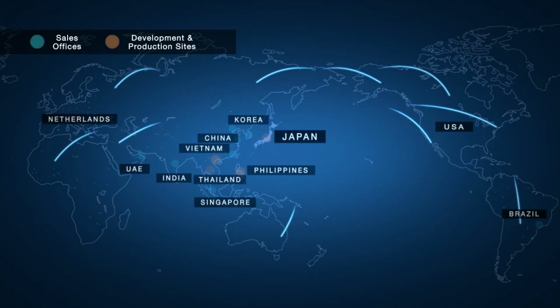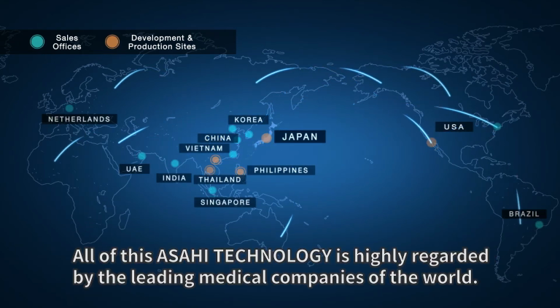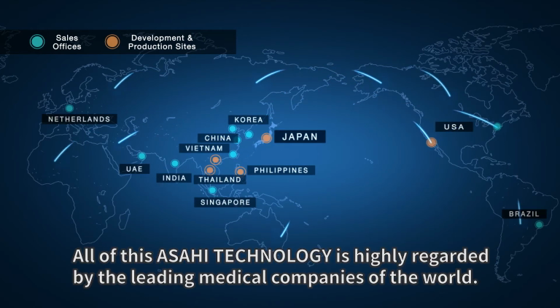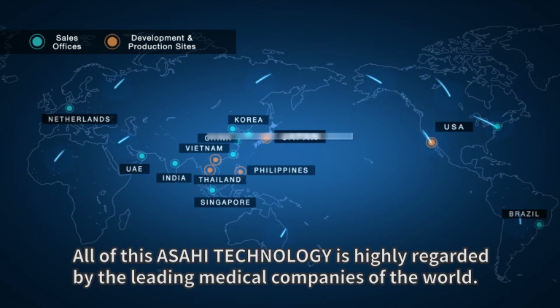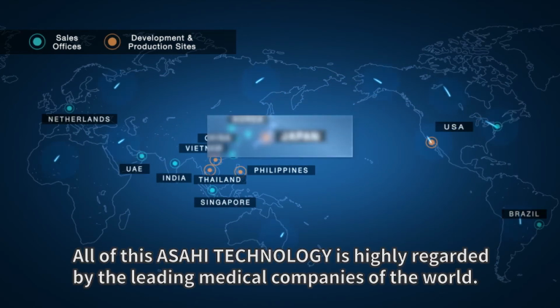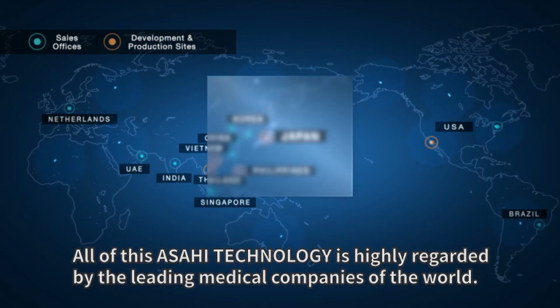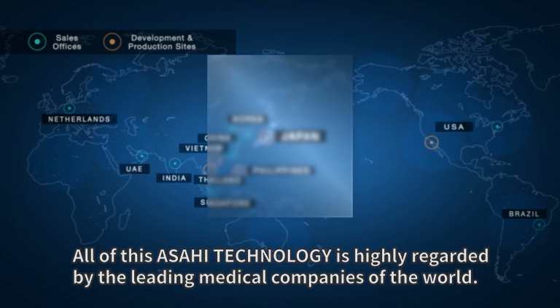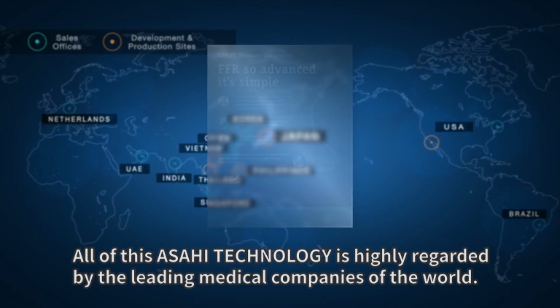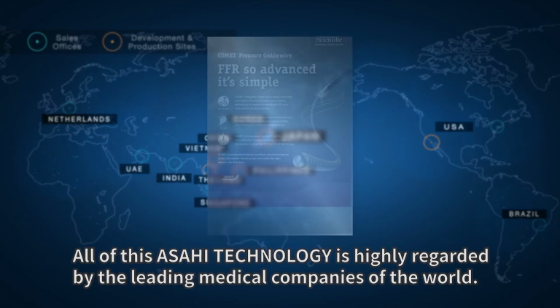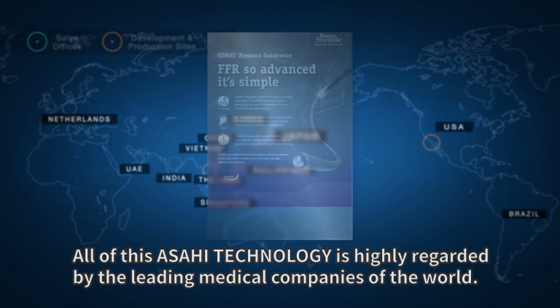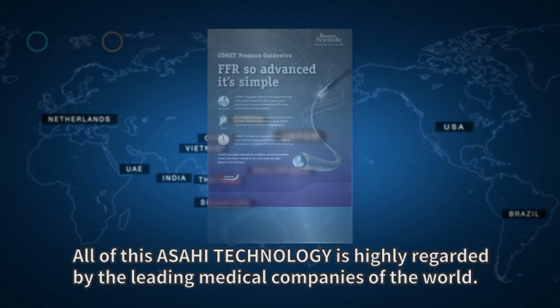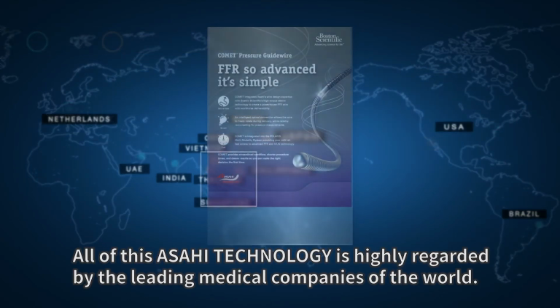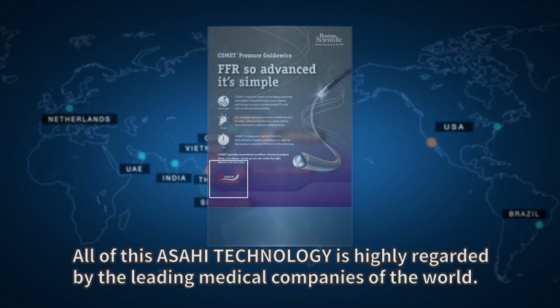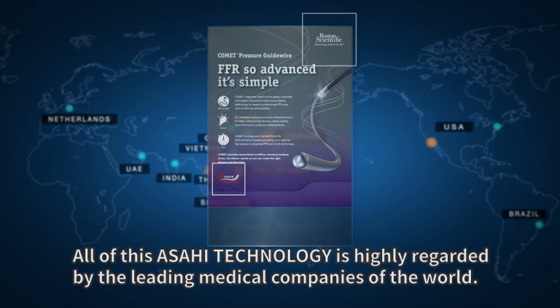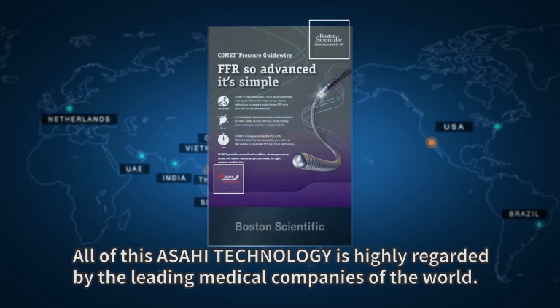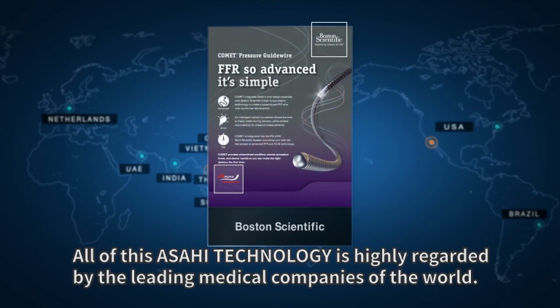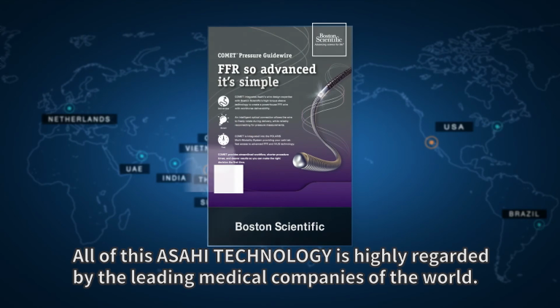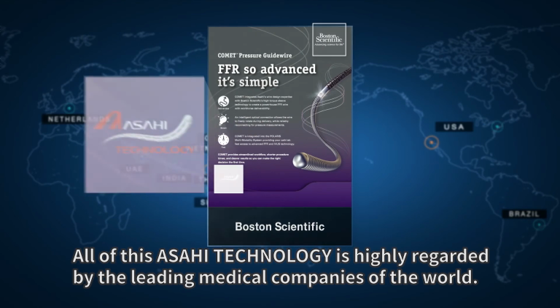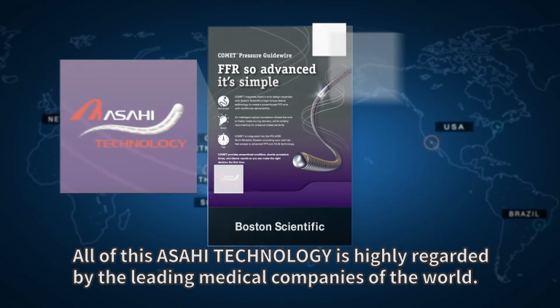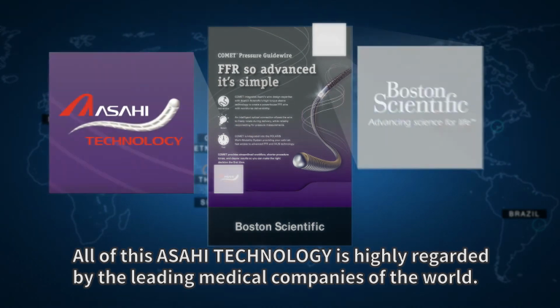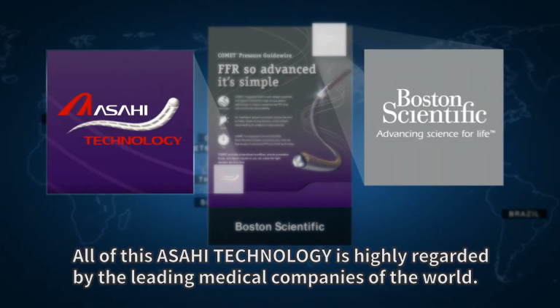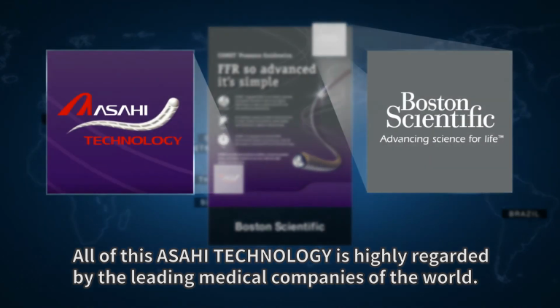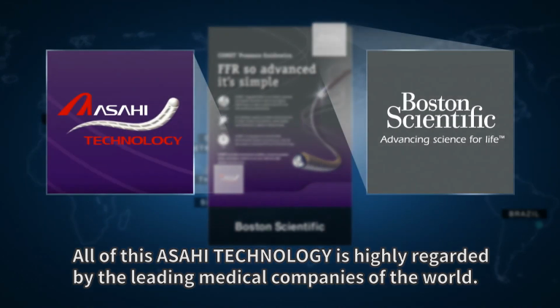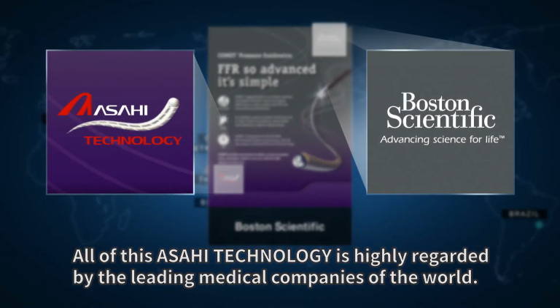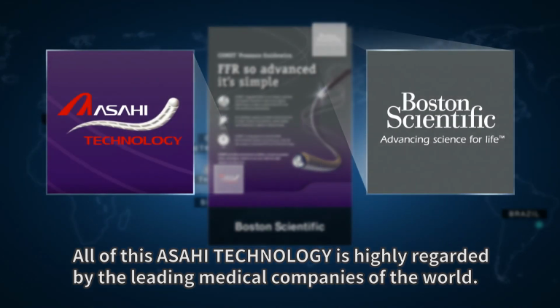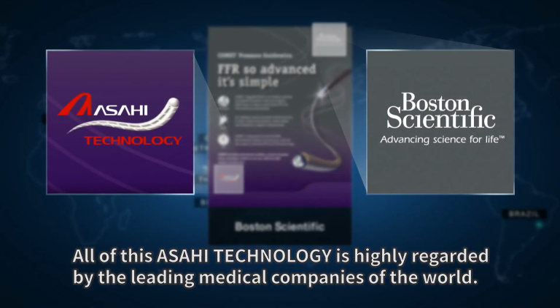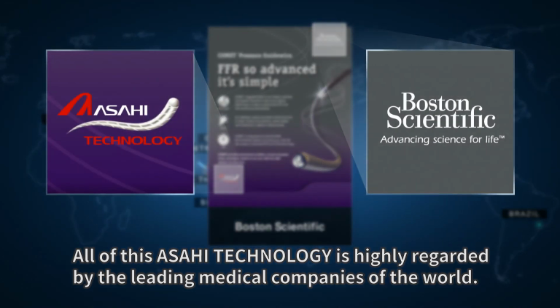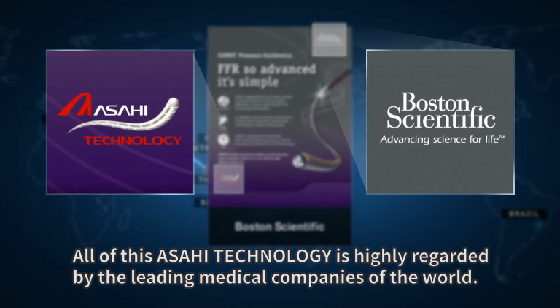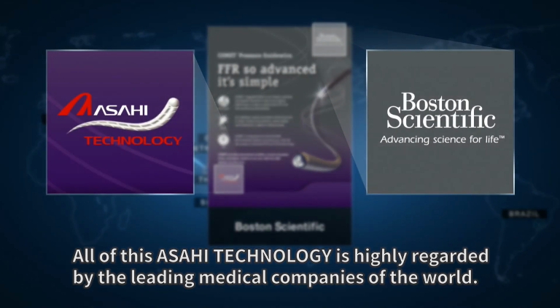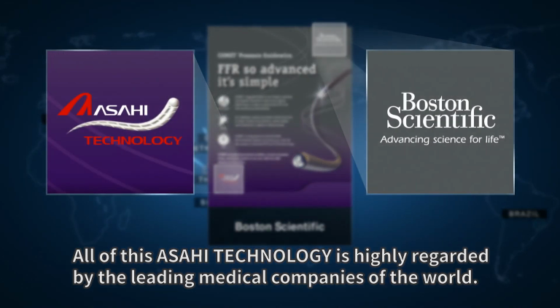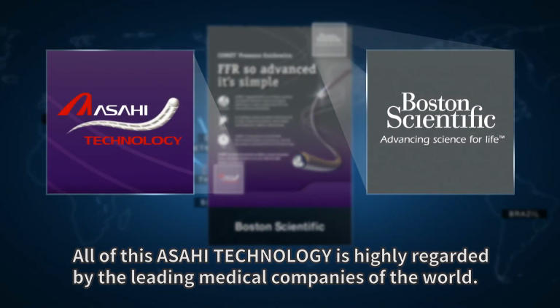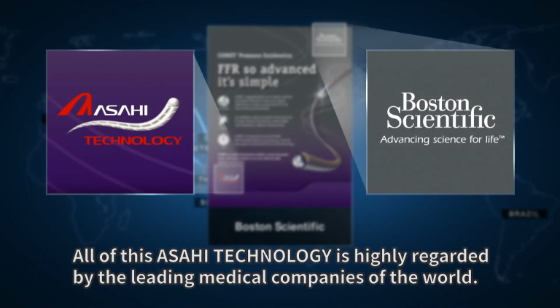All of this Asahi technology is highly regarded by the leading medical companies of the world.